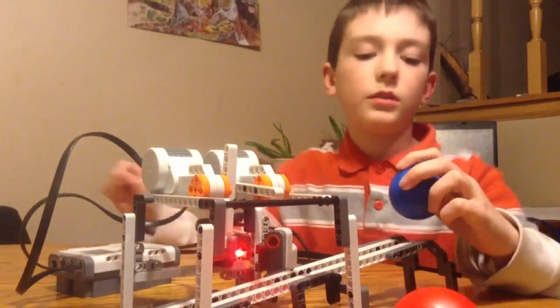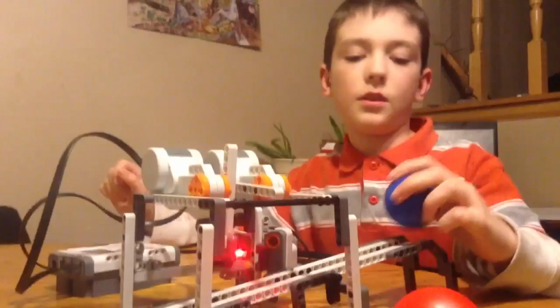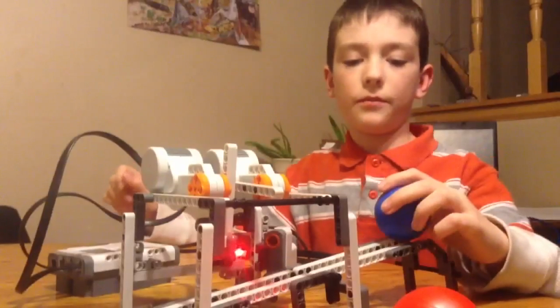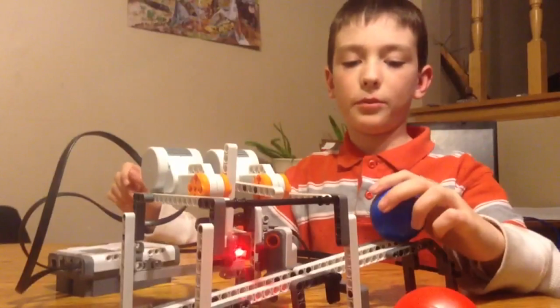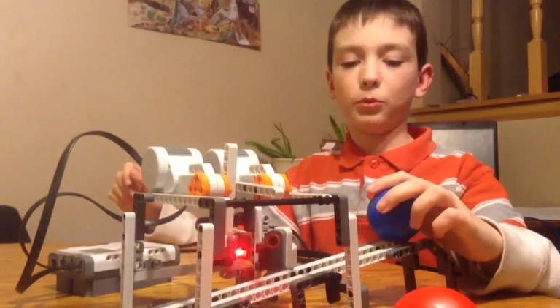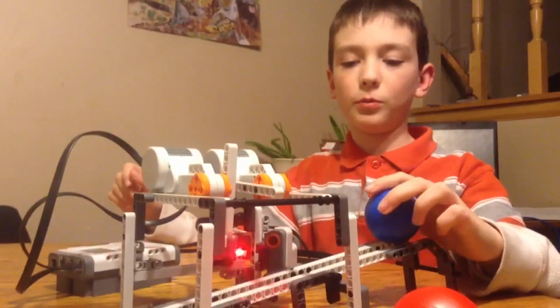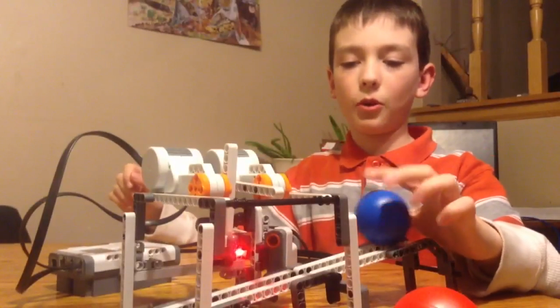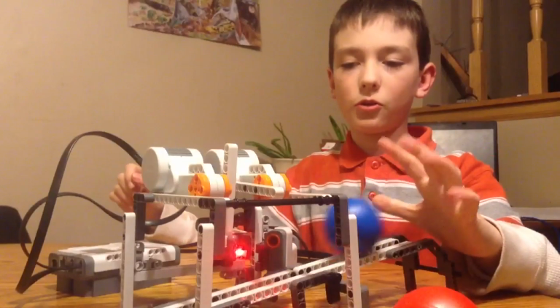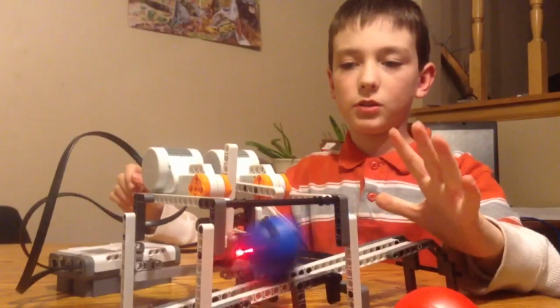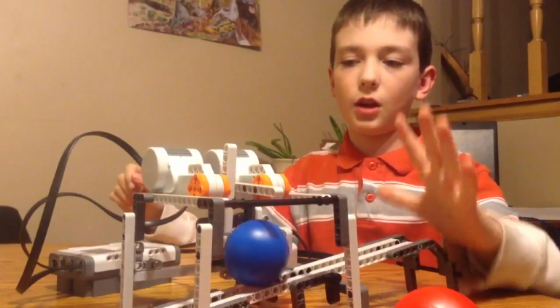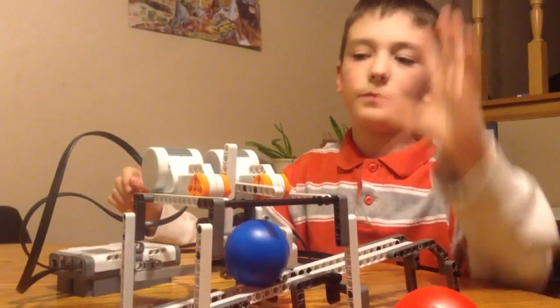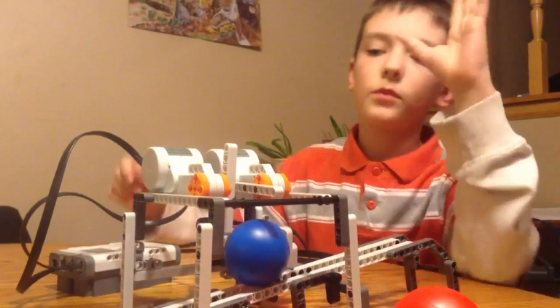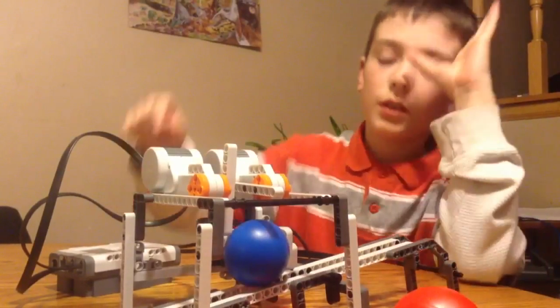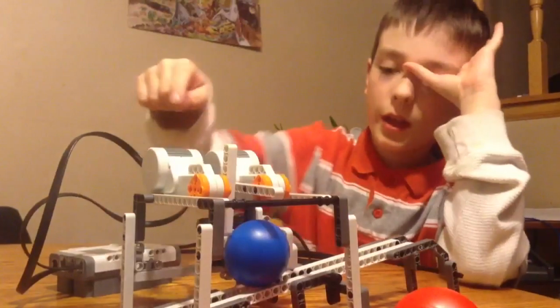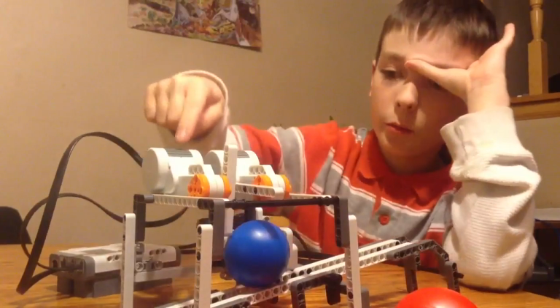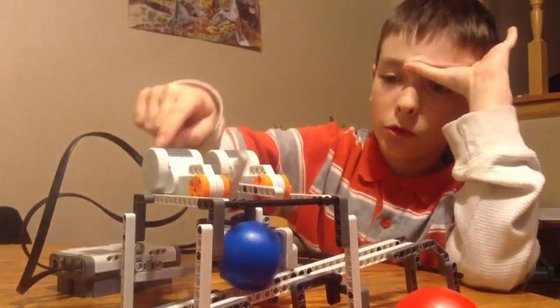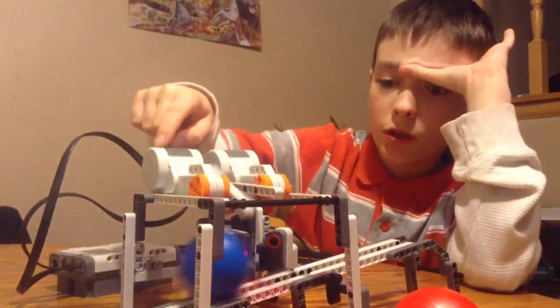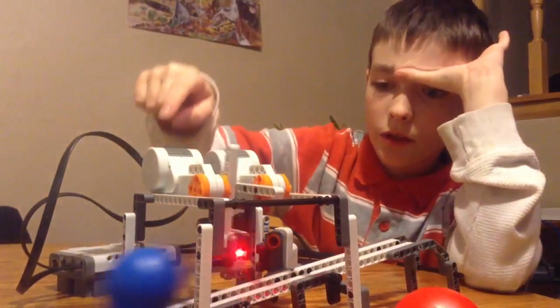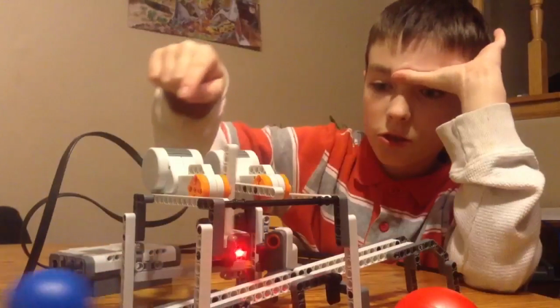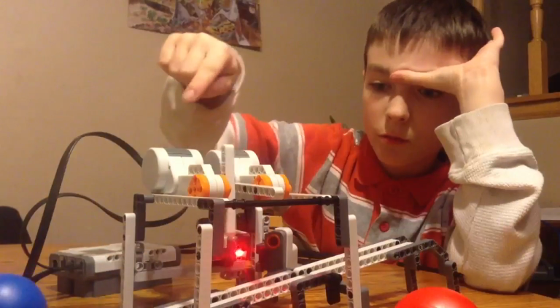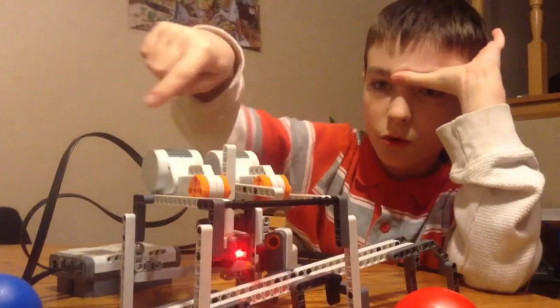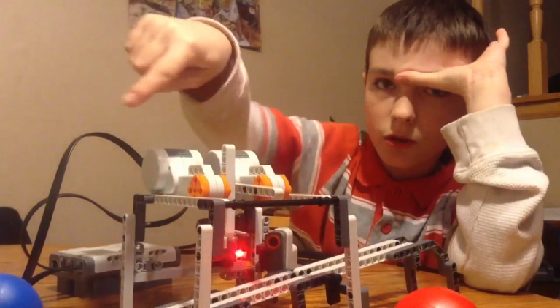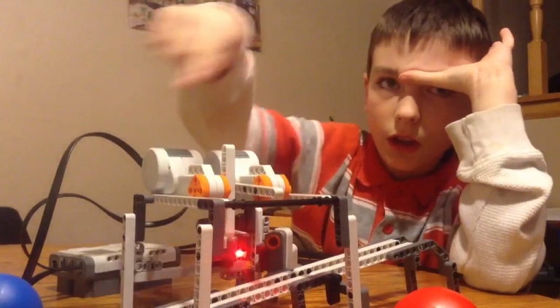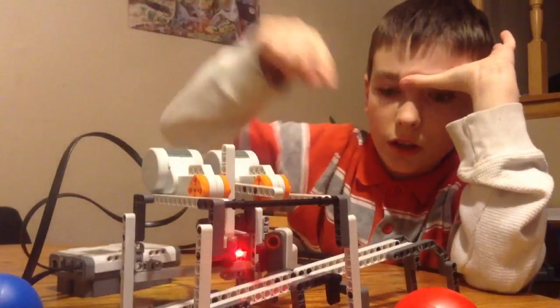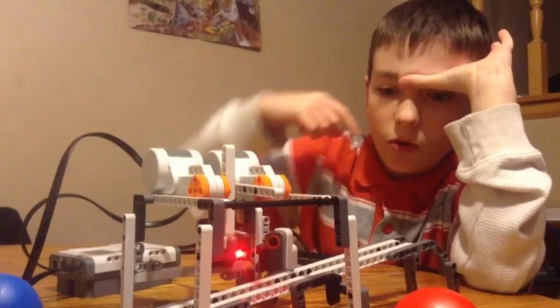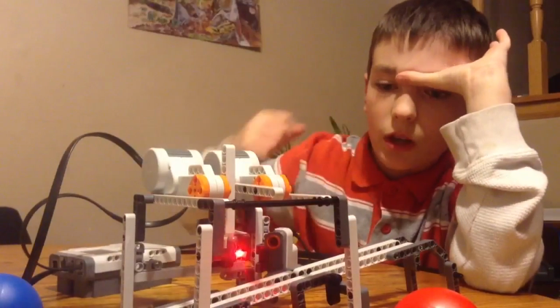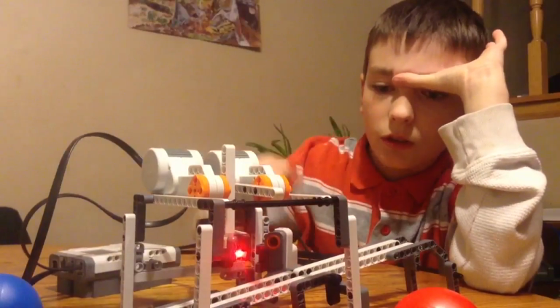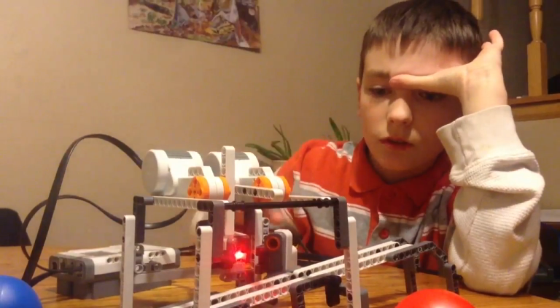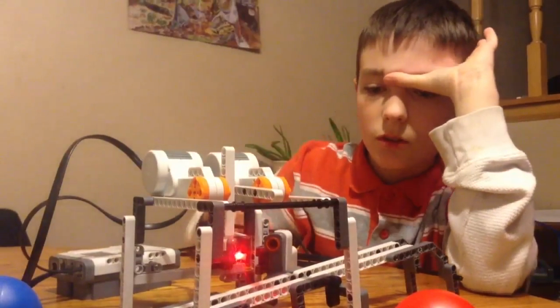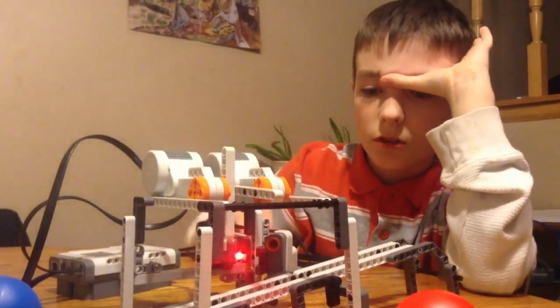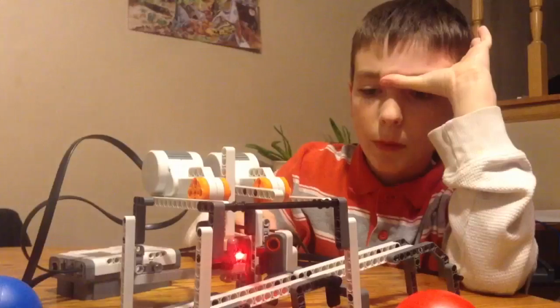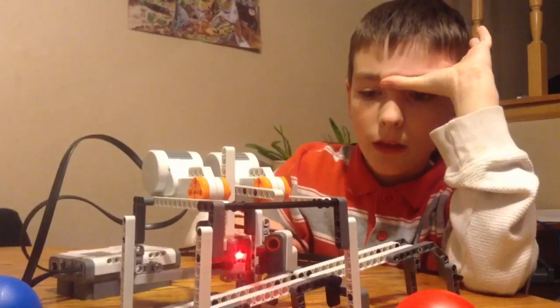If the blue ball goes down, it will turn on this motor and let it go down into its path.